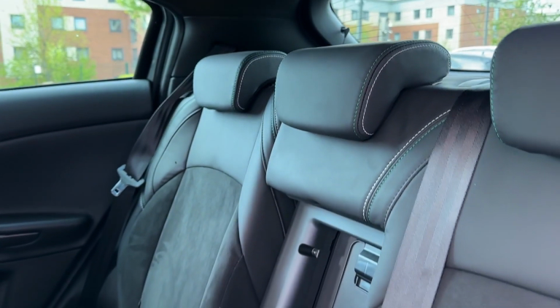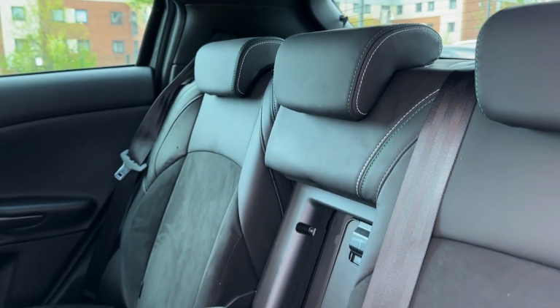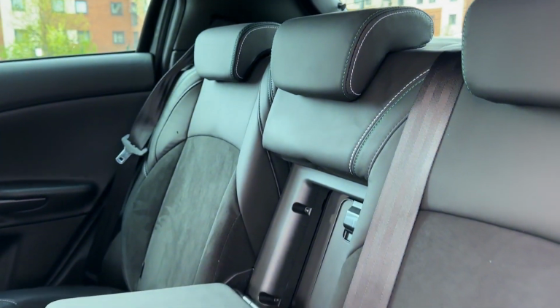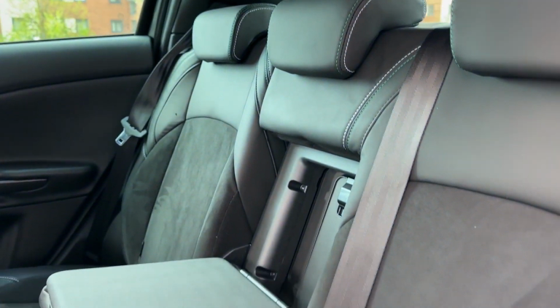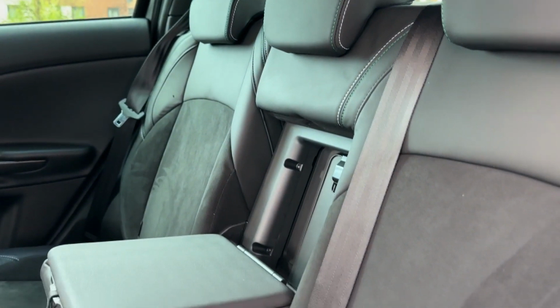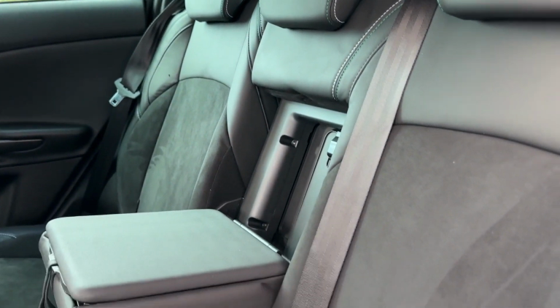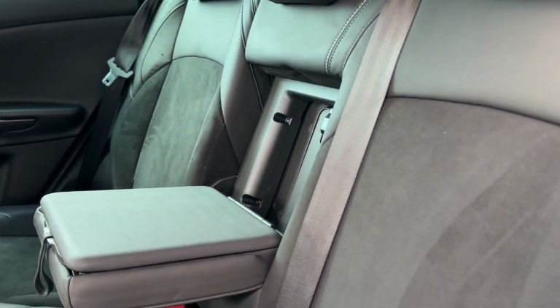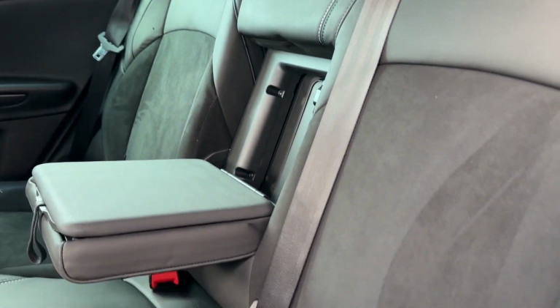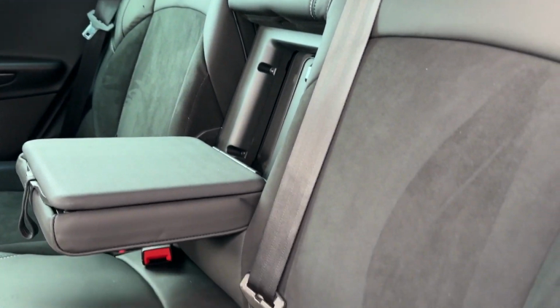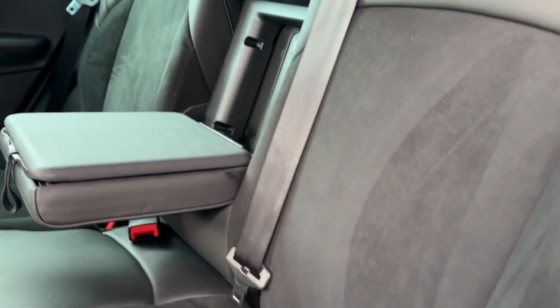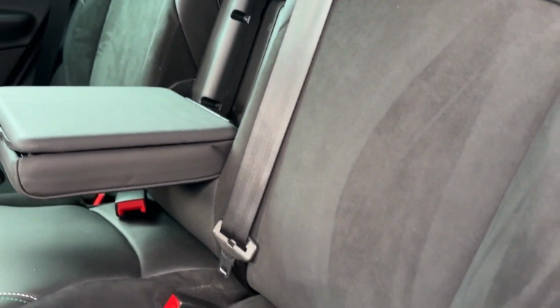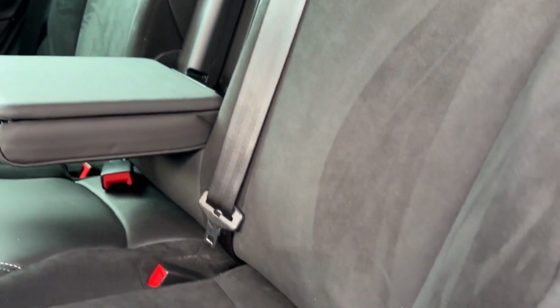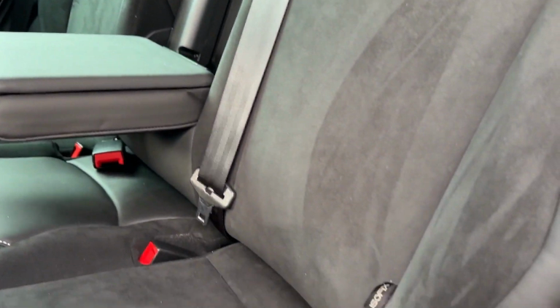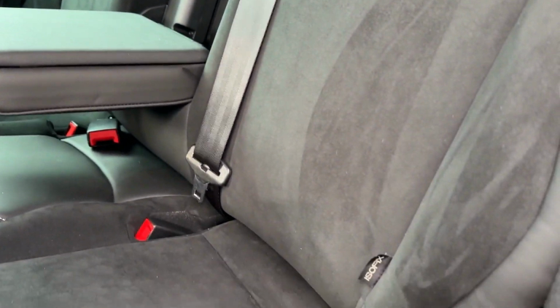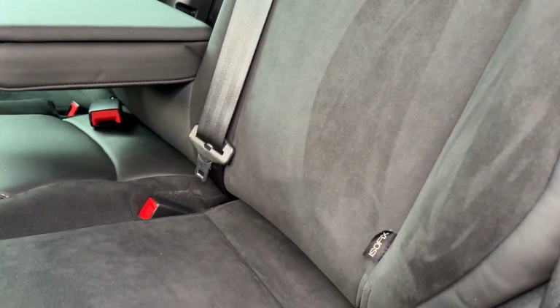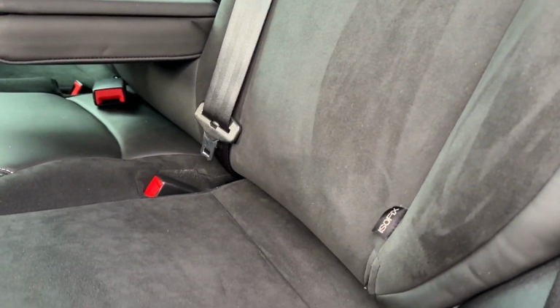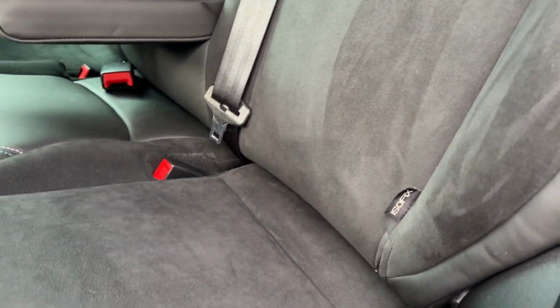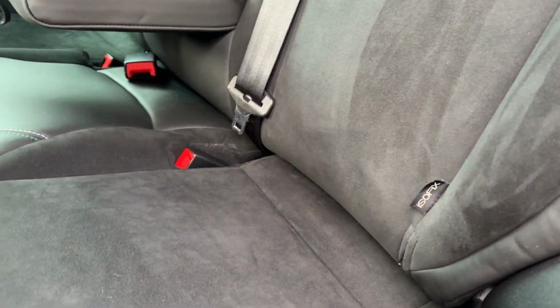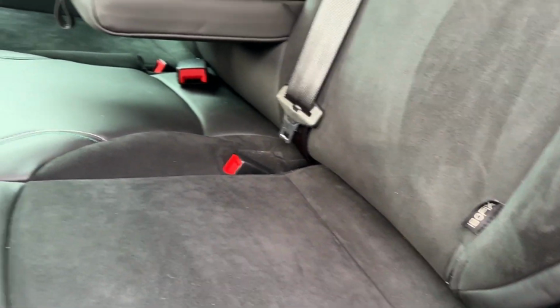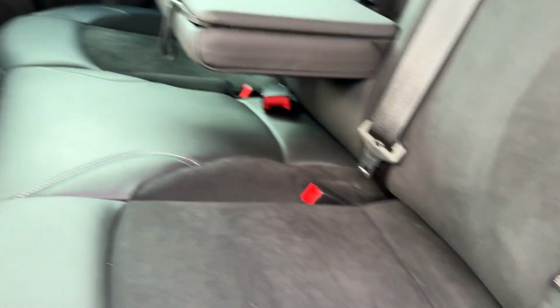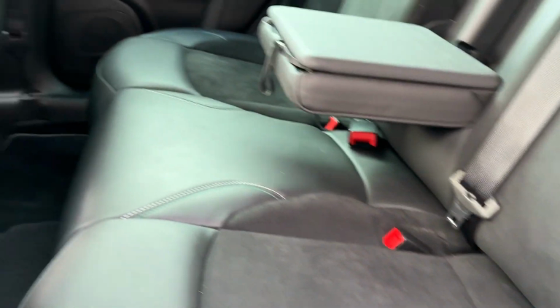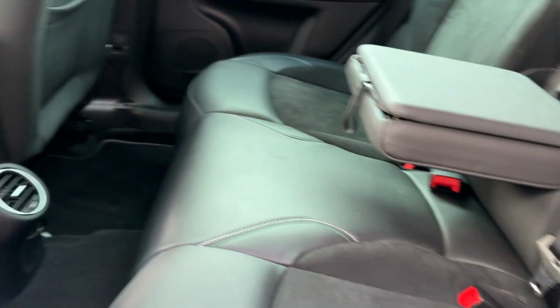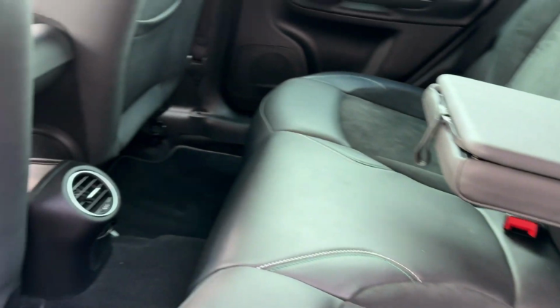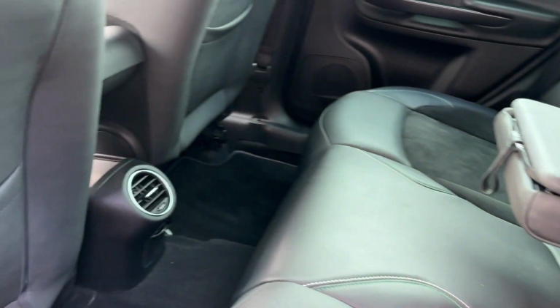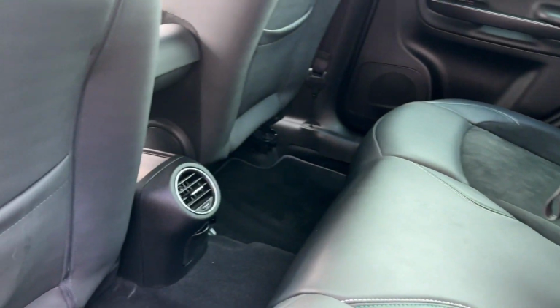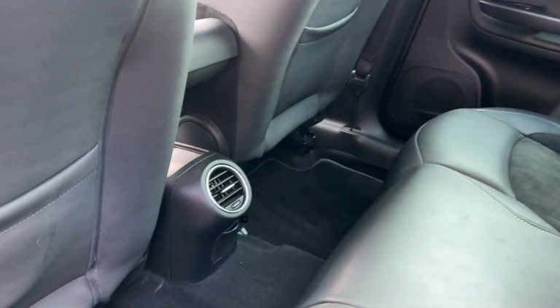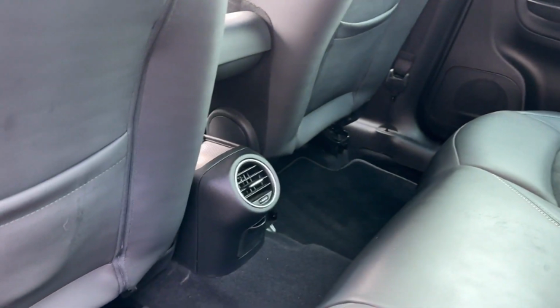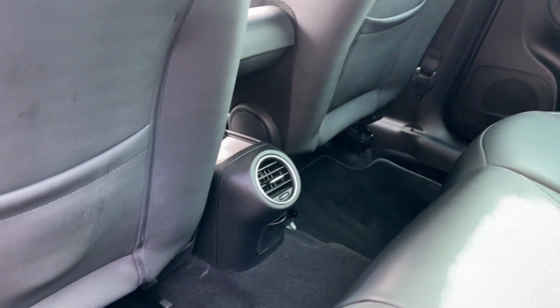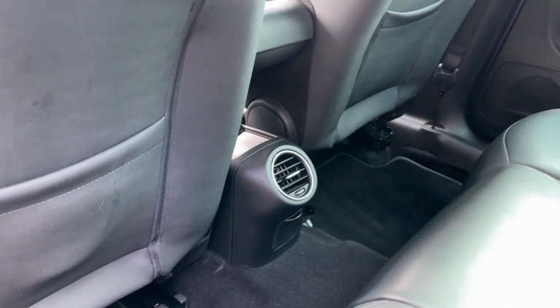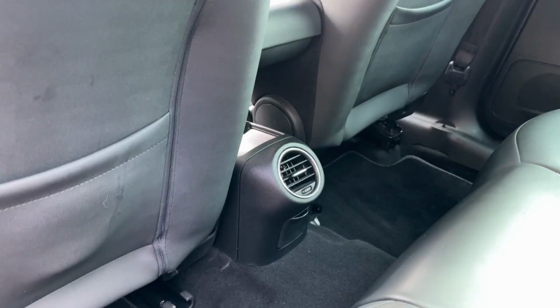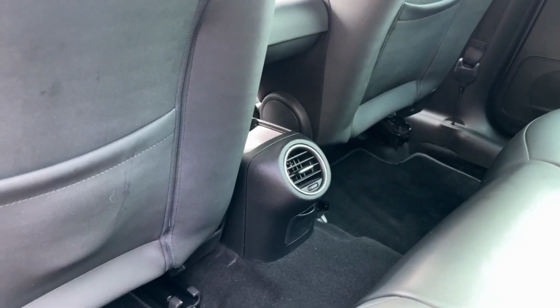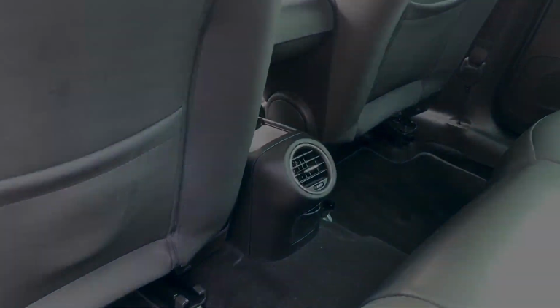Inside the cabin, you enjoy these part leather and suede seats, offering seating for five, with two ISOFIX child anchor points as well.